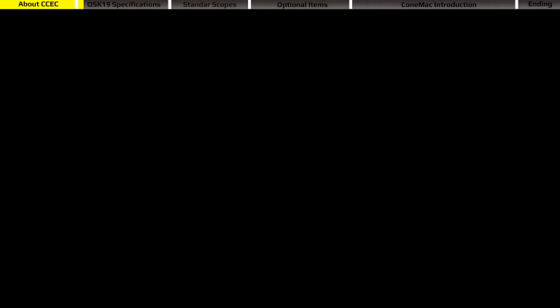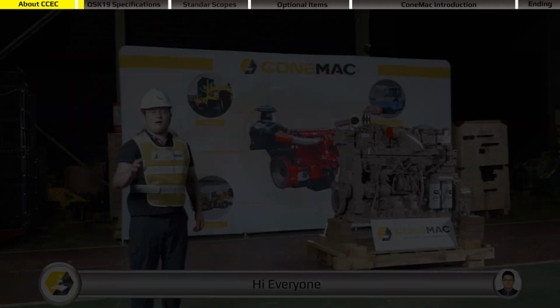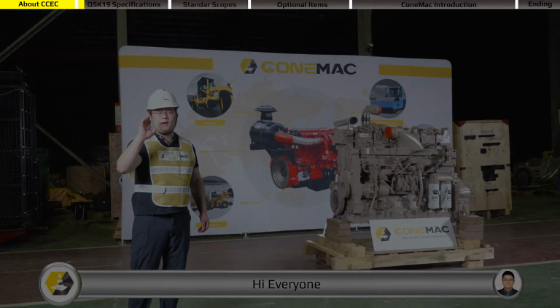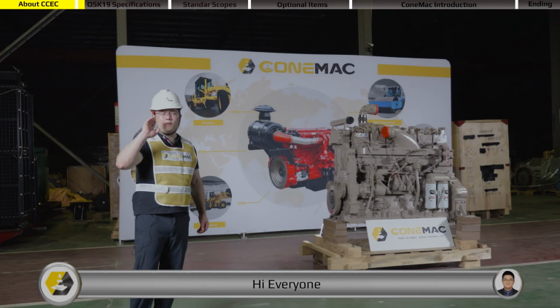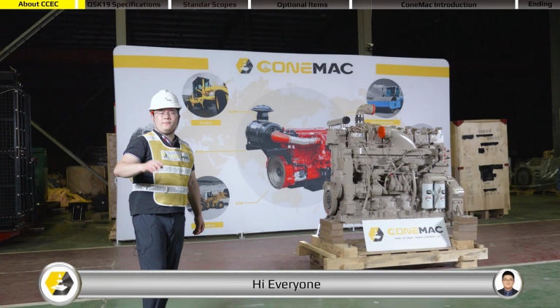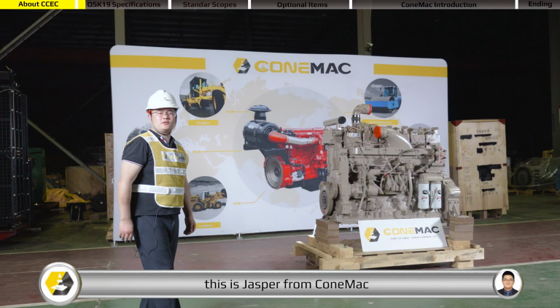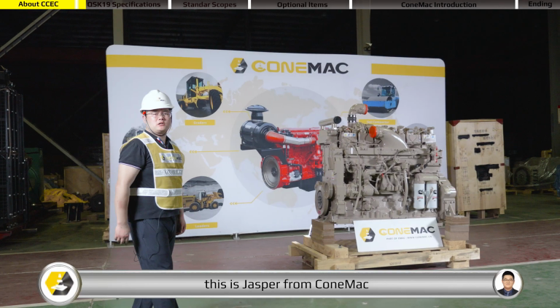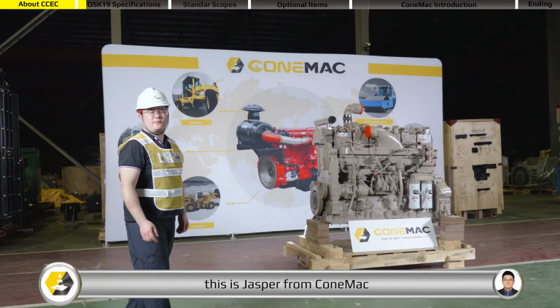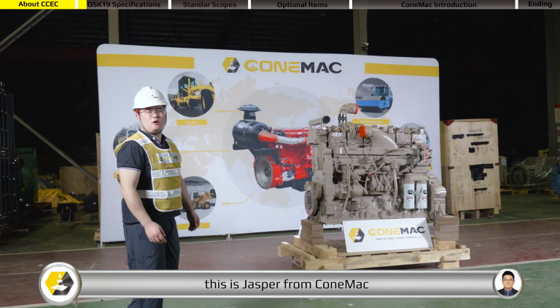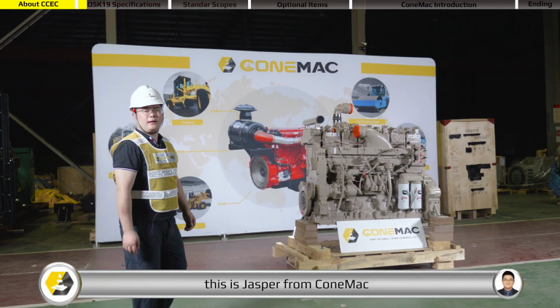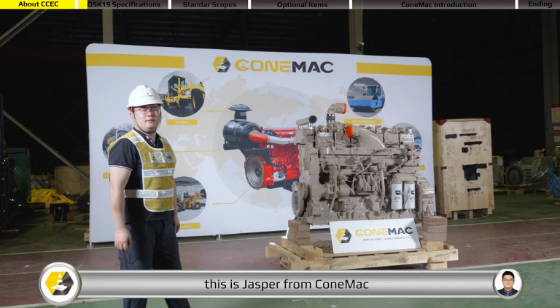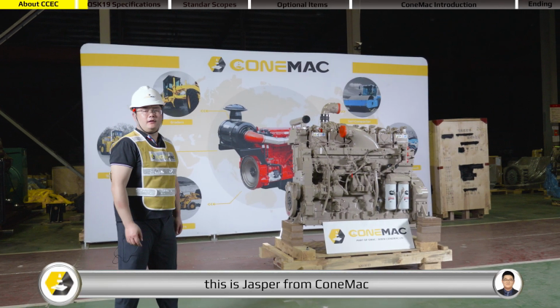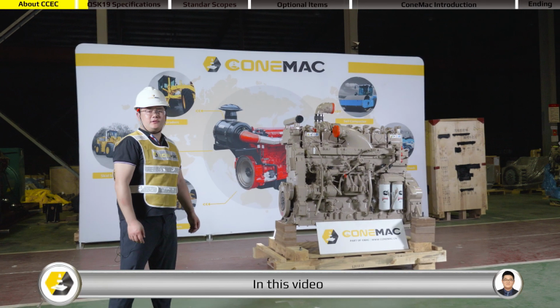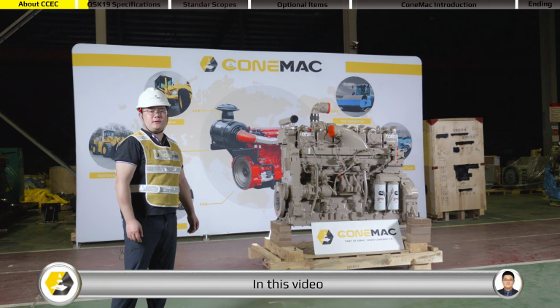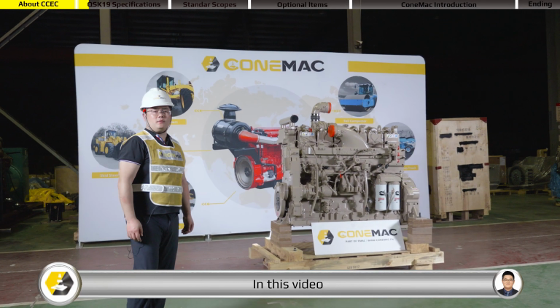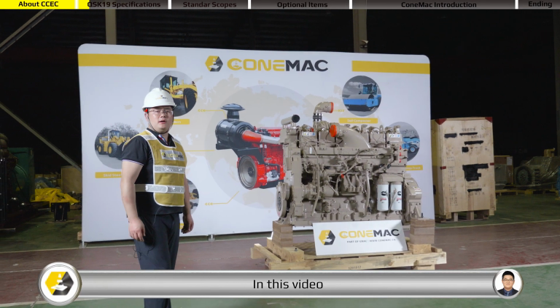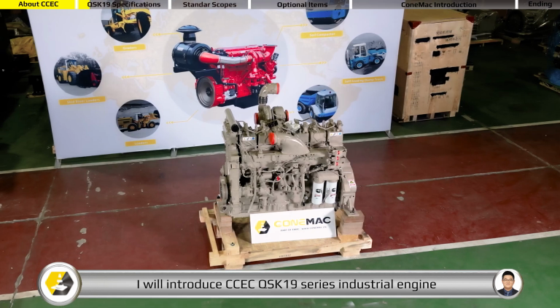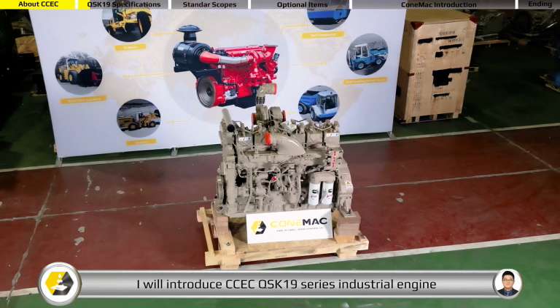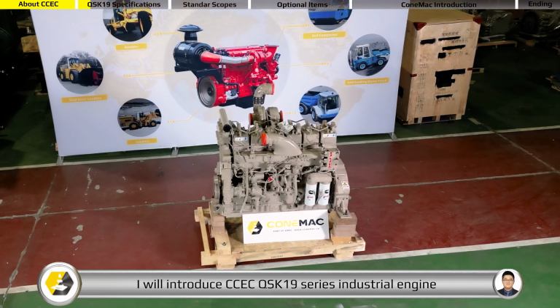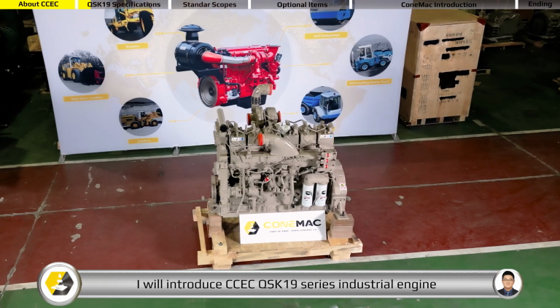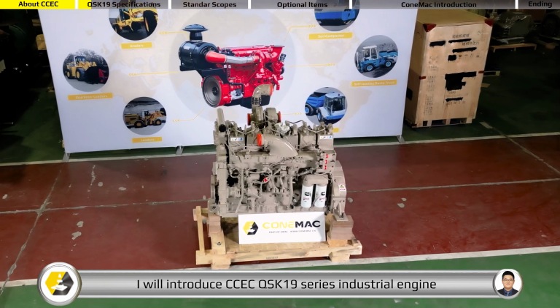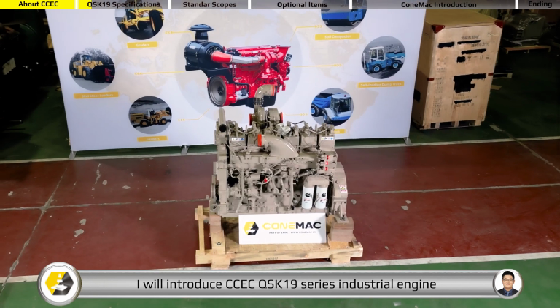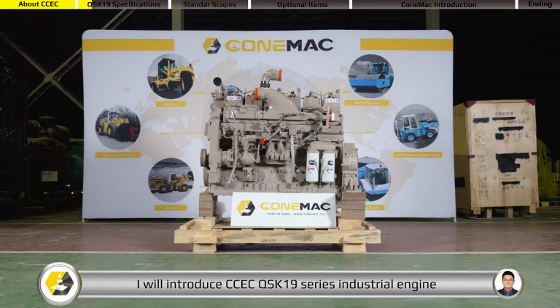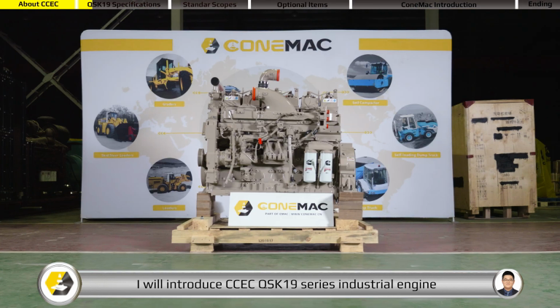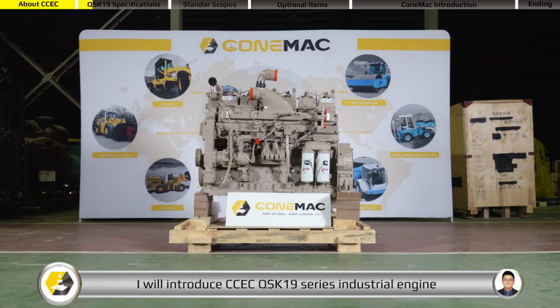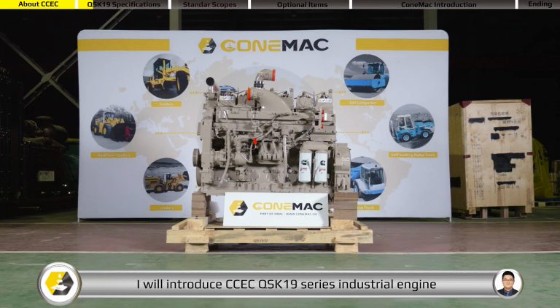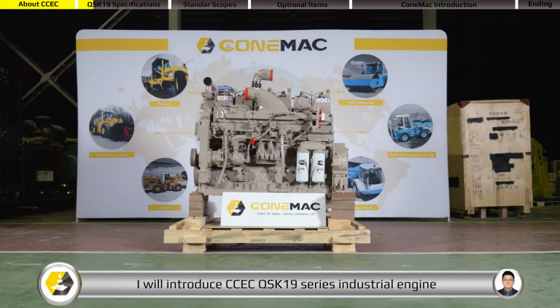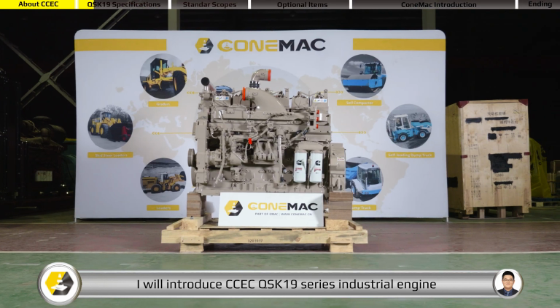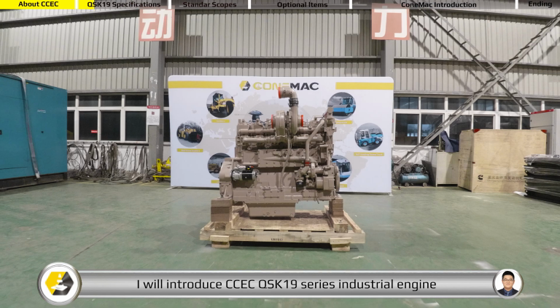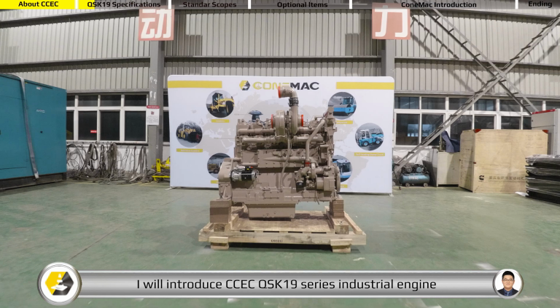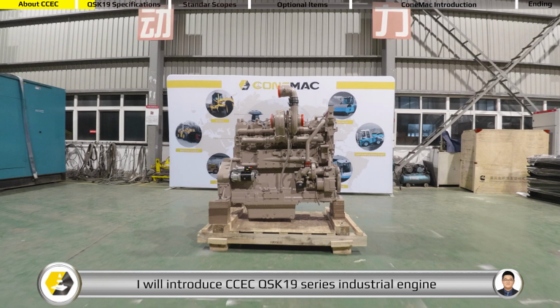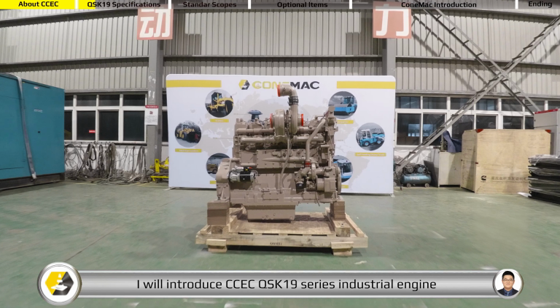Hi everyone, this is Jasper from Cummack. In this video, I will introduce CCEC QSK19 series industrial engine.